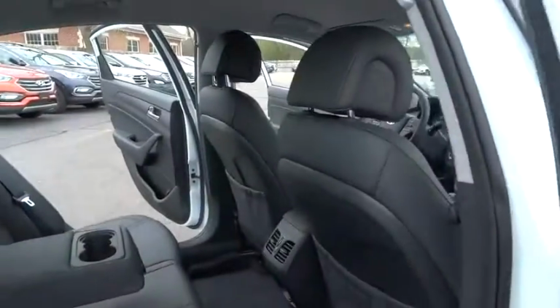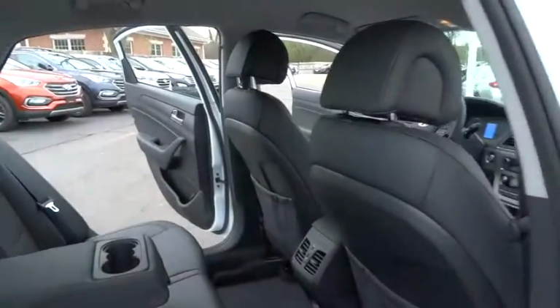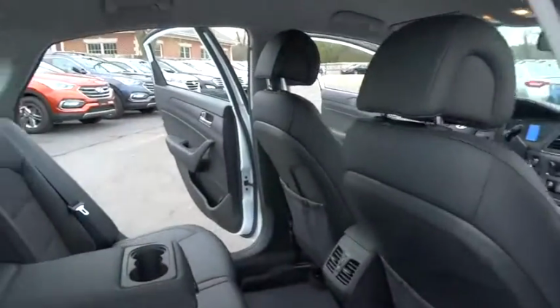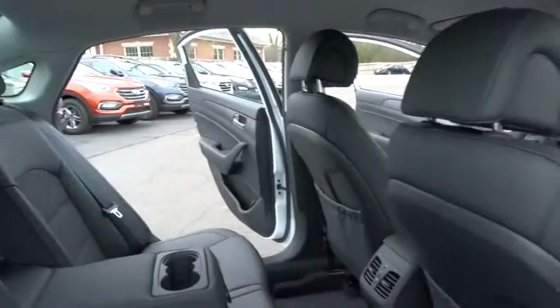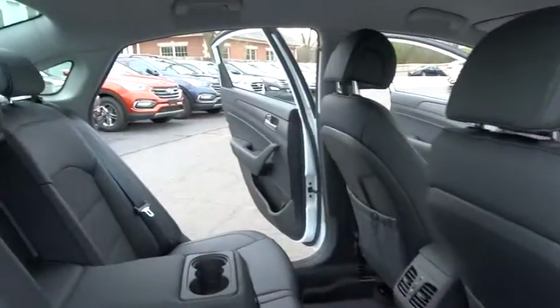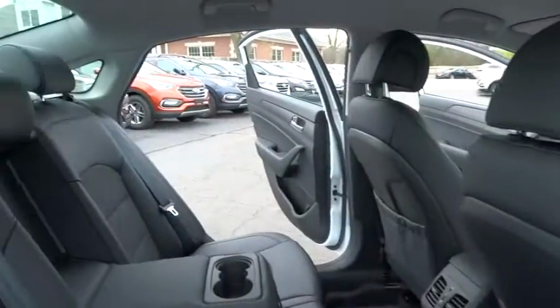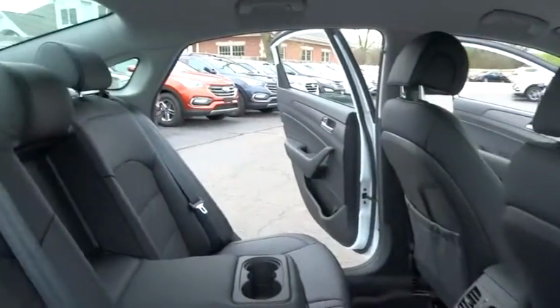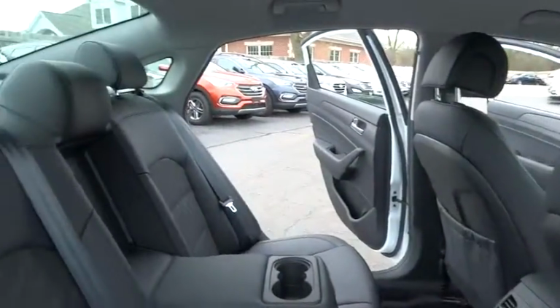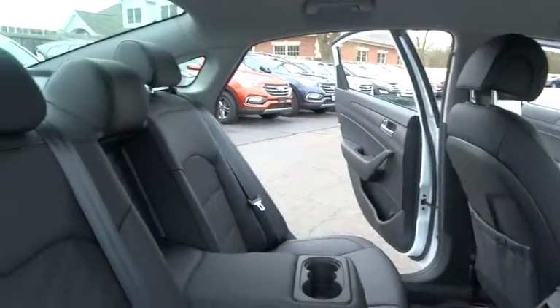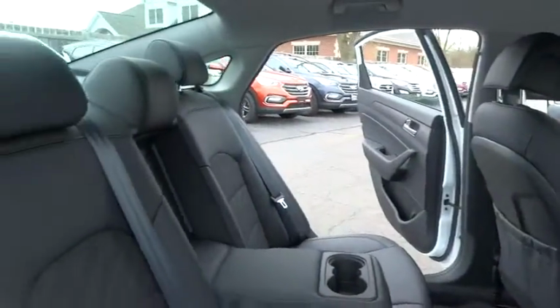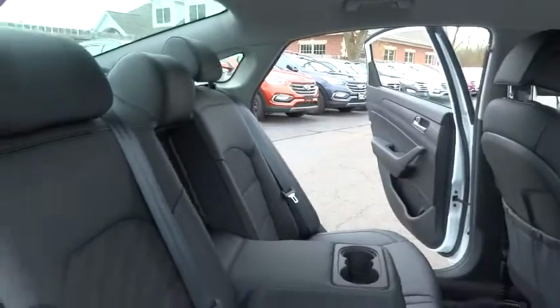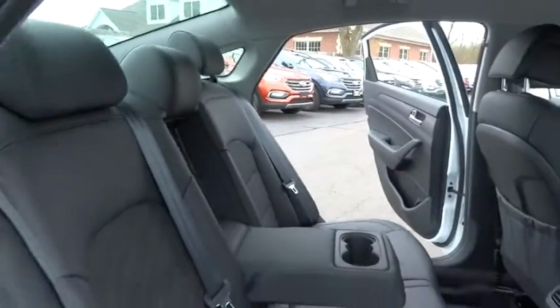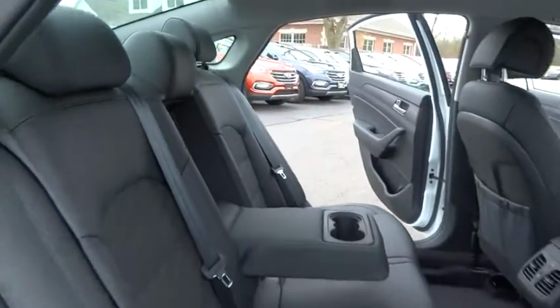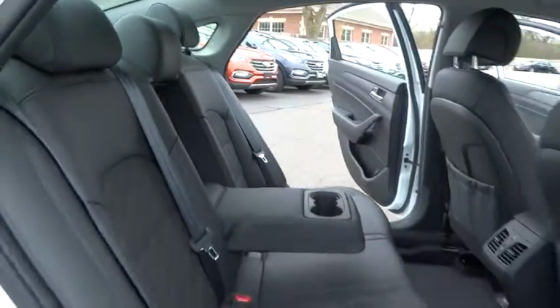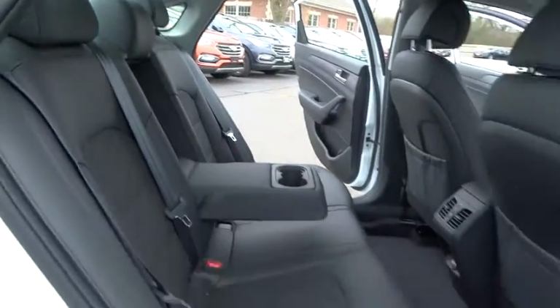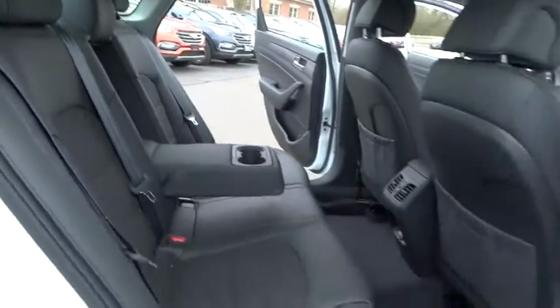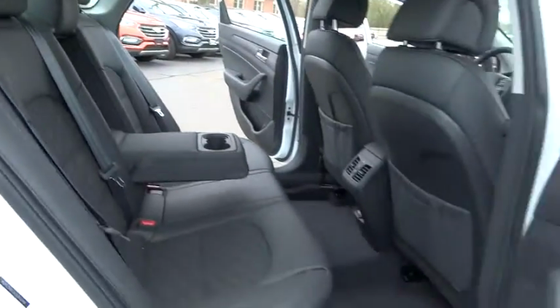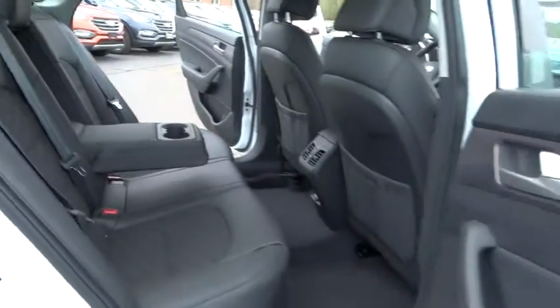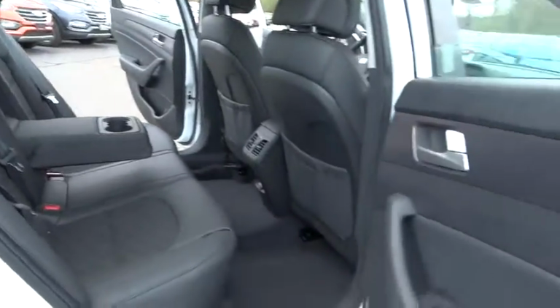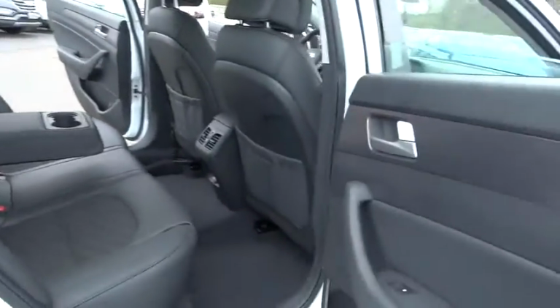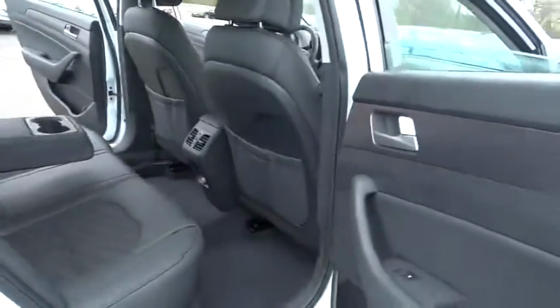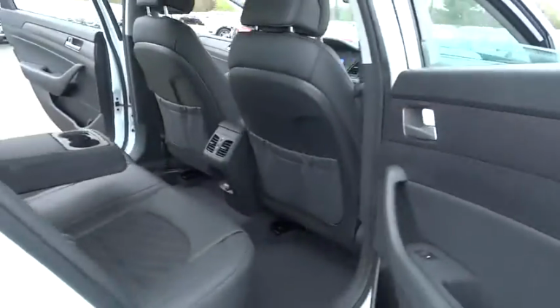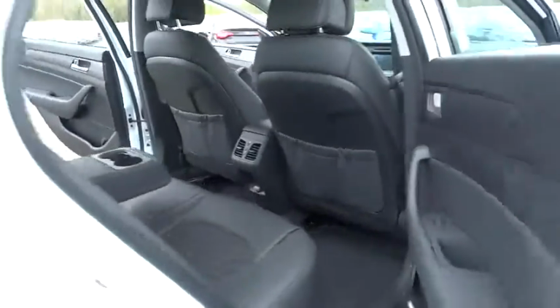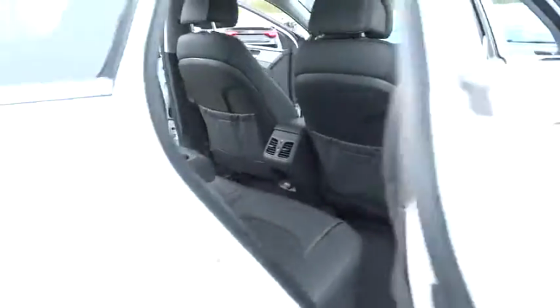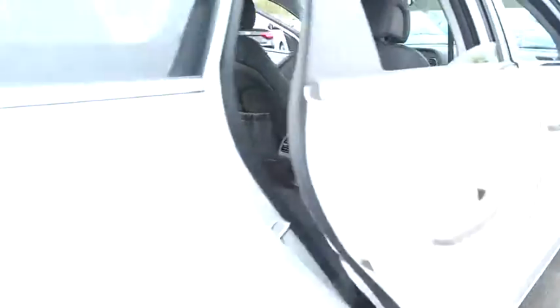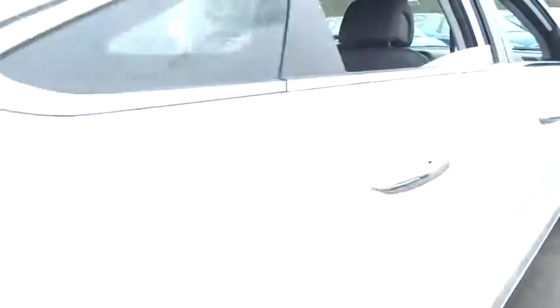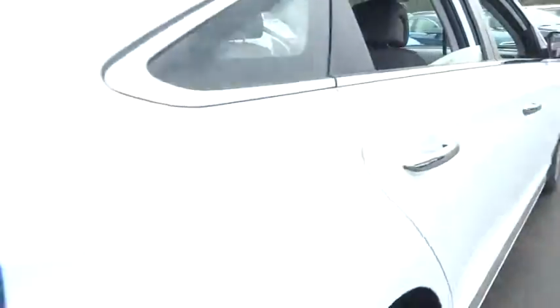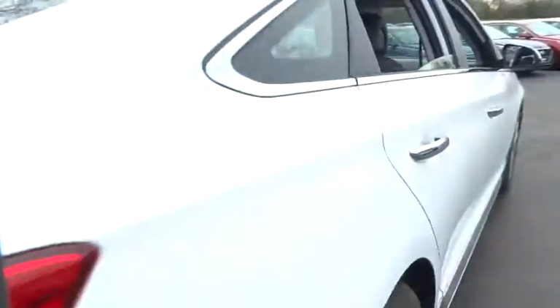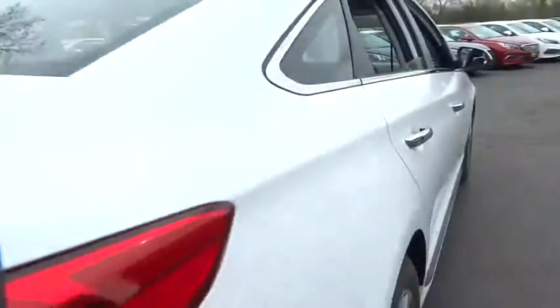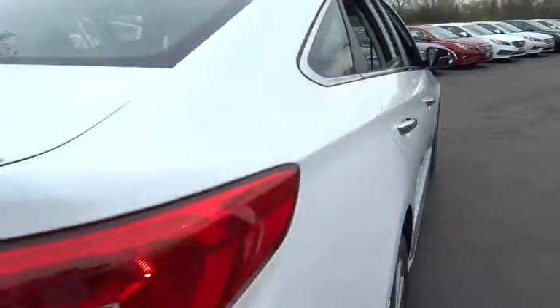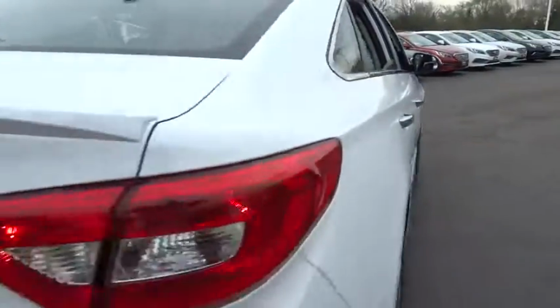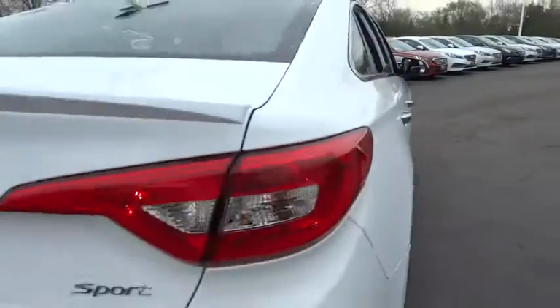This vehicle has less than 100 miles. Your new ride is just a phone call away.